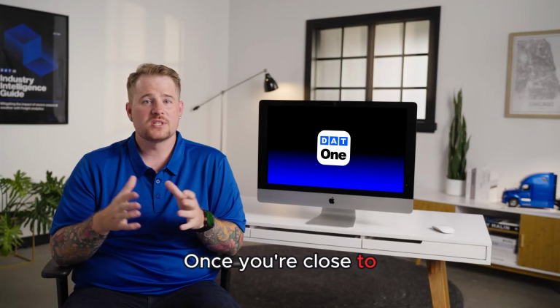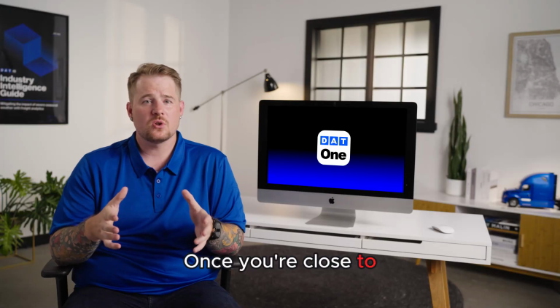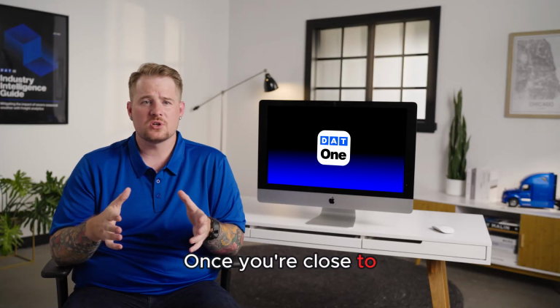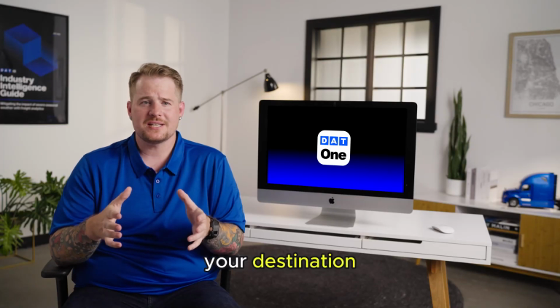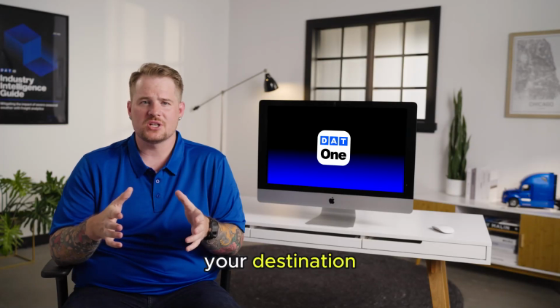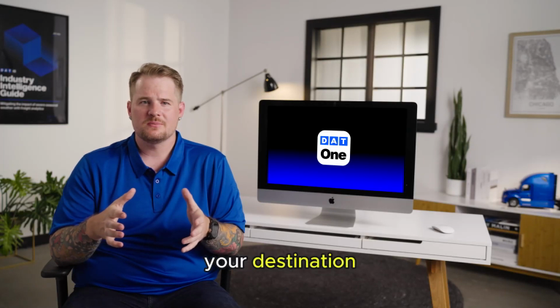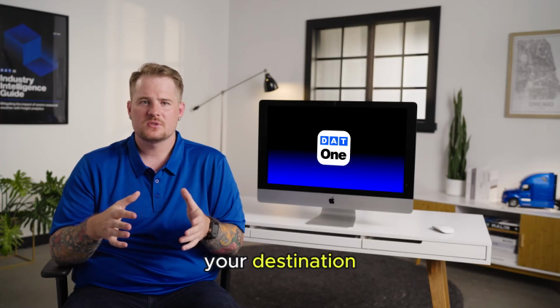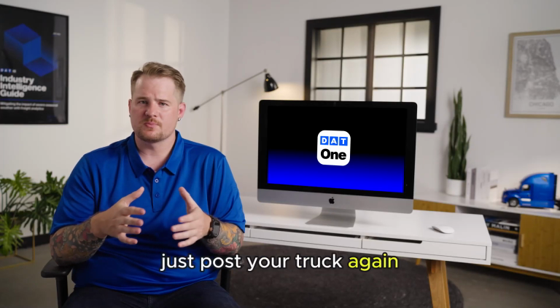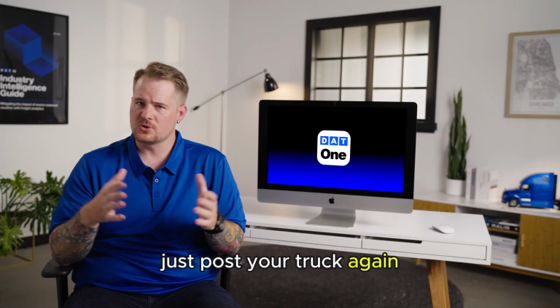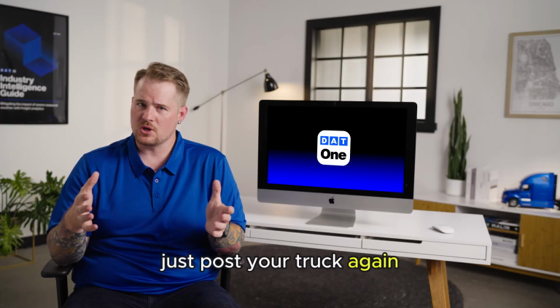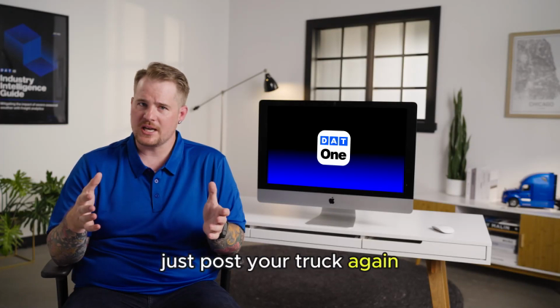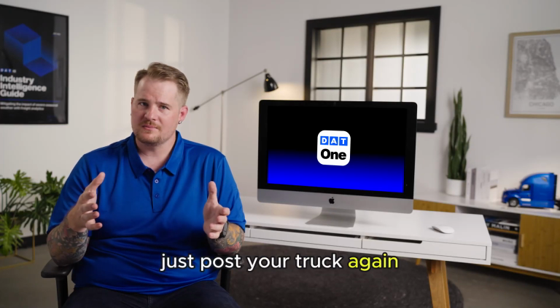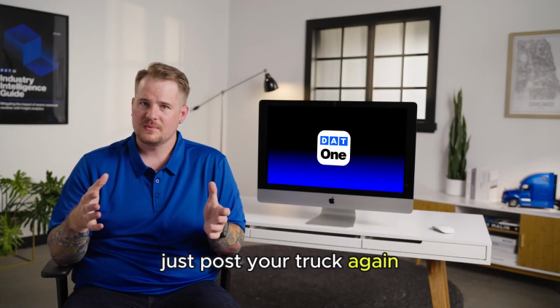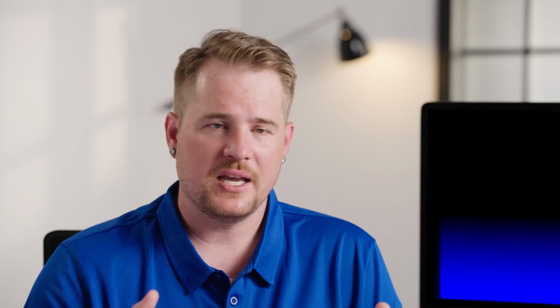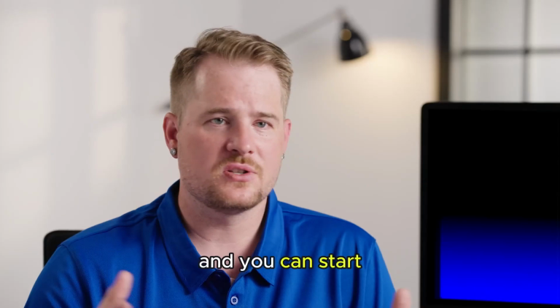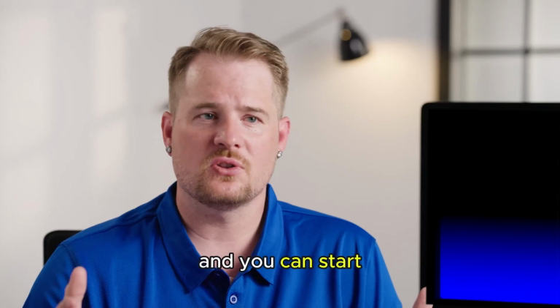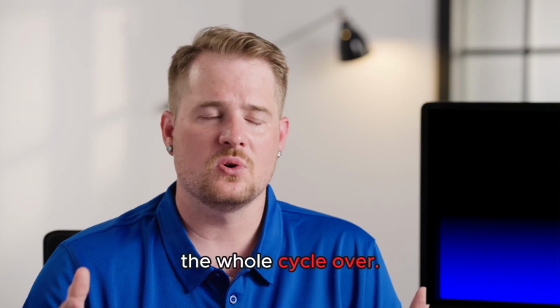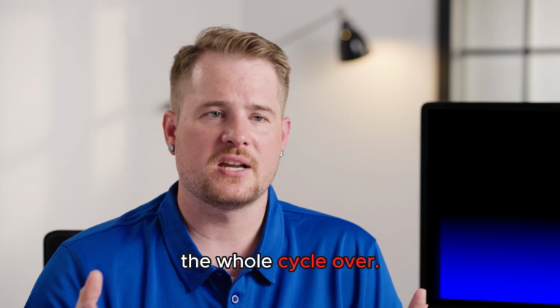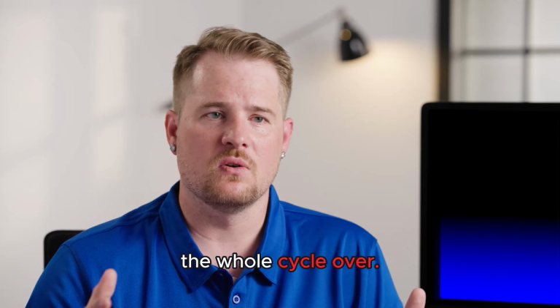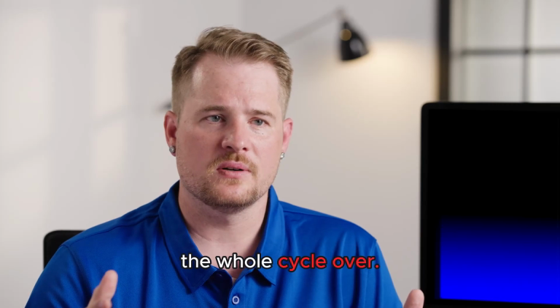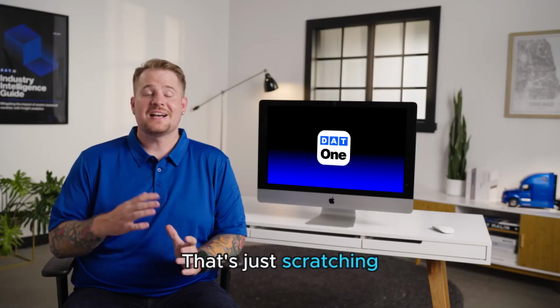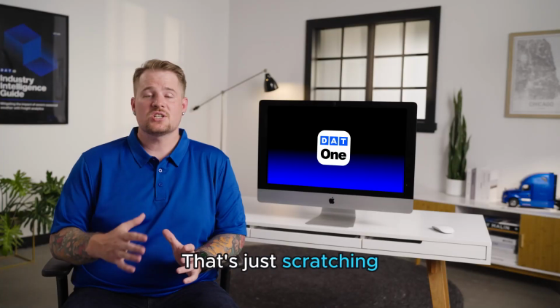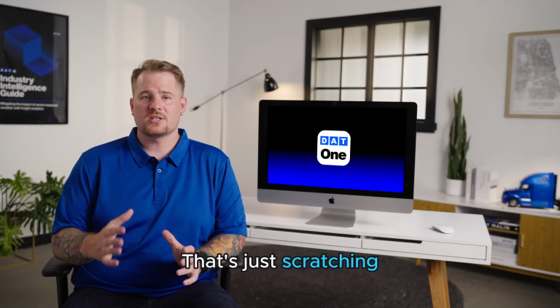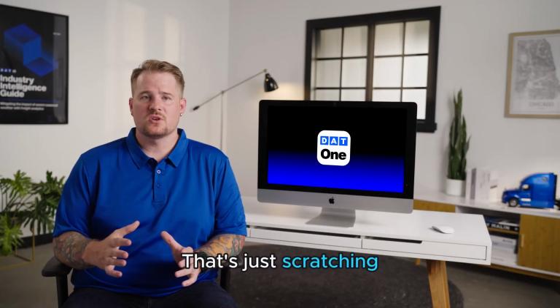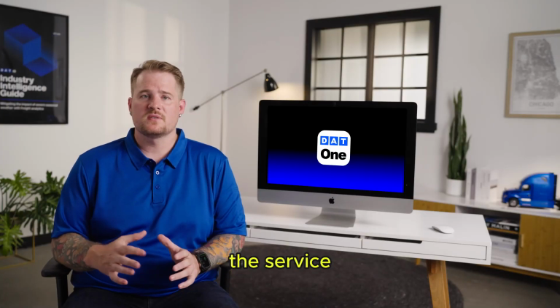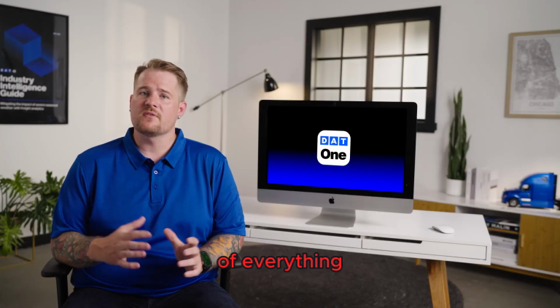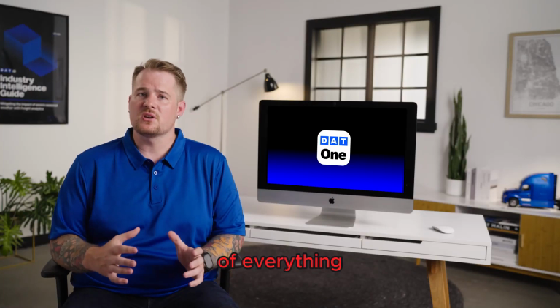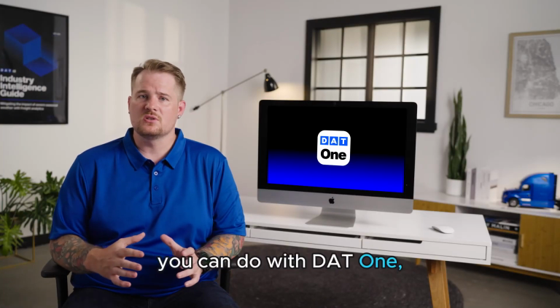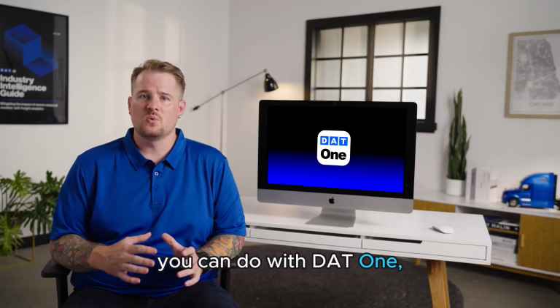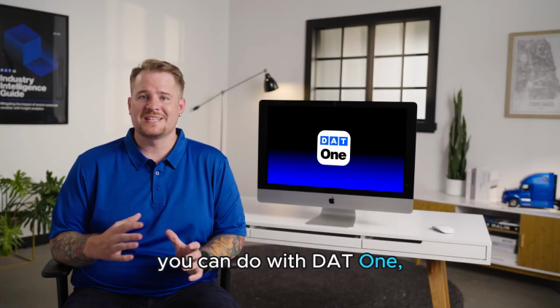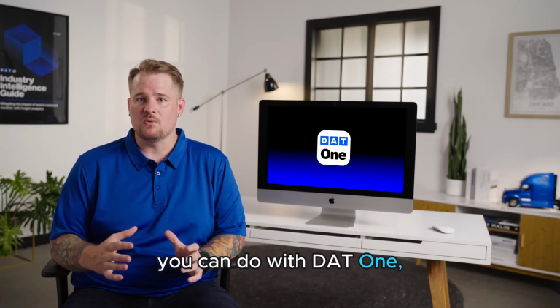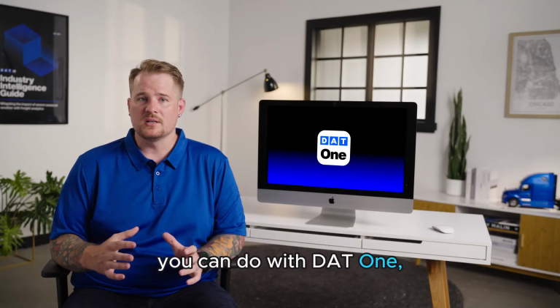Once you're close to your destination, just post your truck again and you can start the whole cycle over. That's just scratching the surface of everything you can do with DAT1 — the only app you need to run your trucking business.